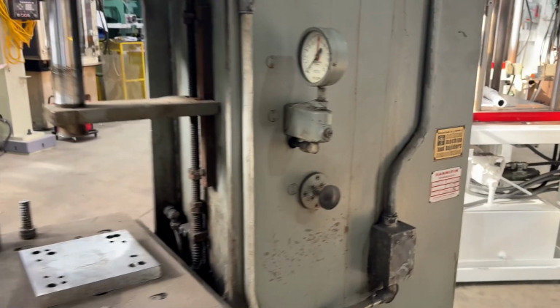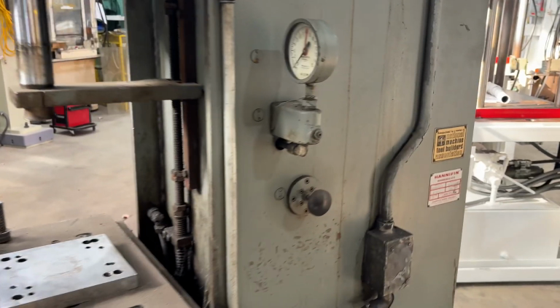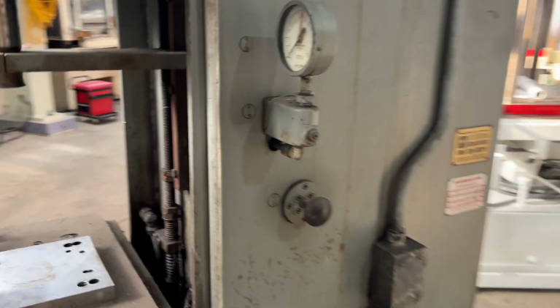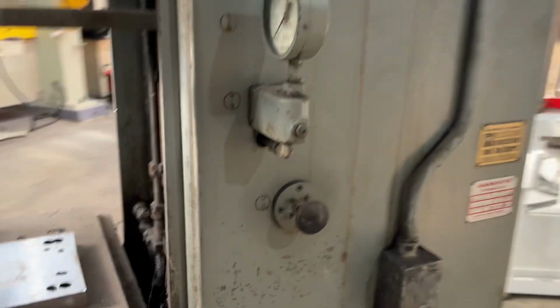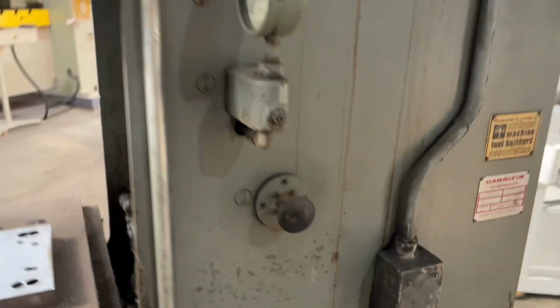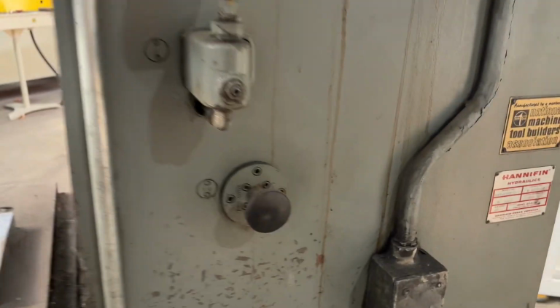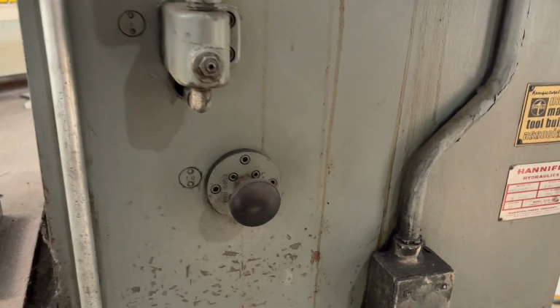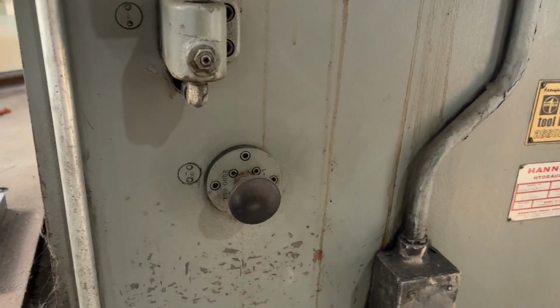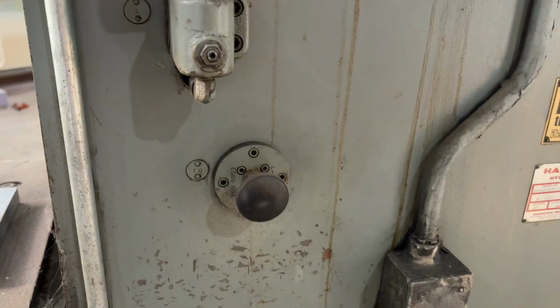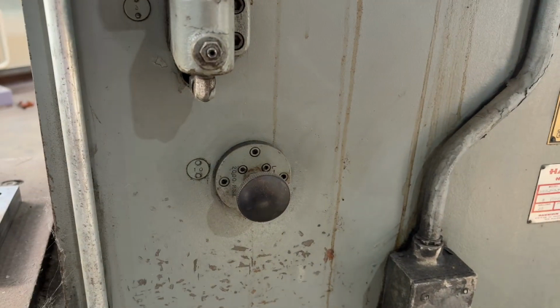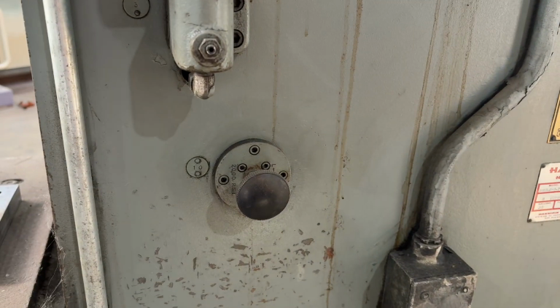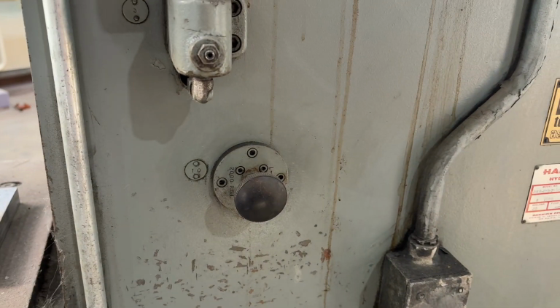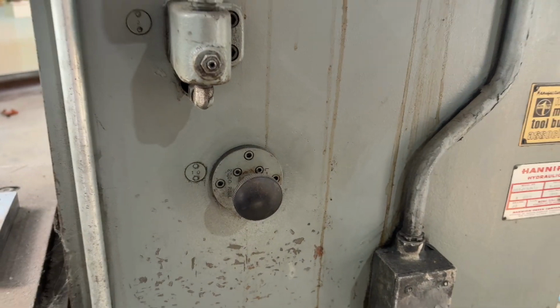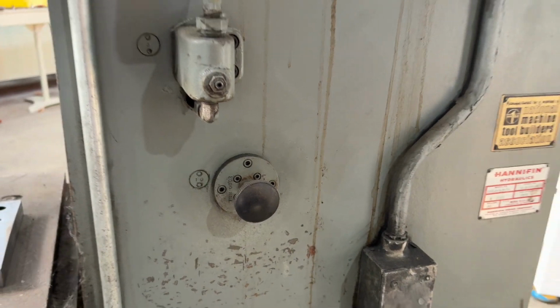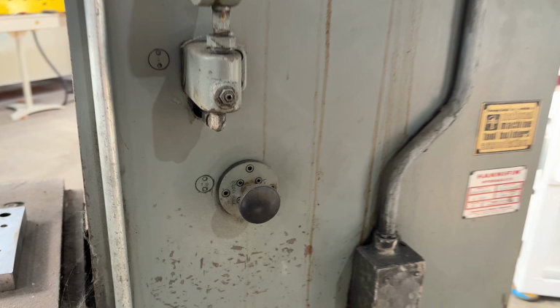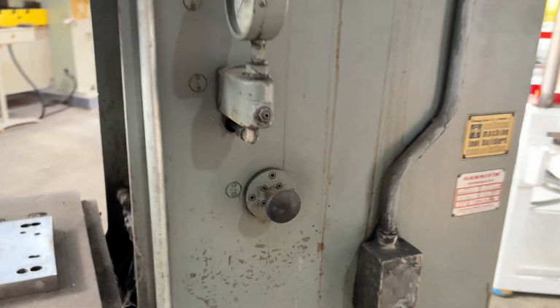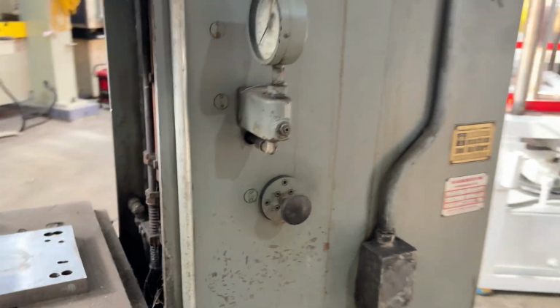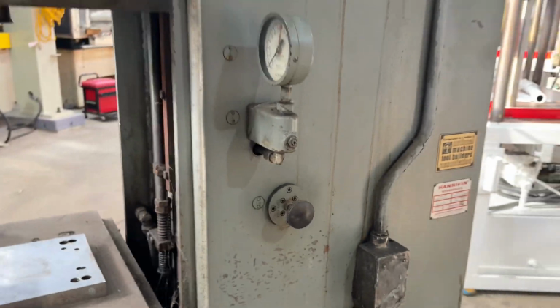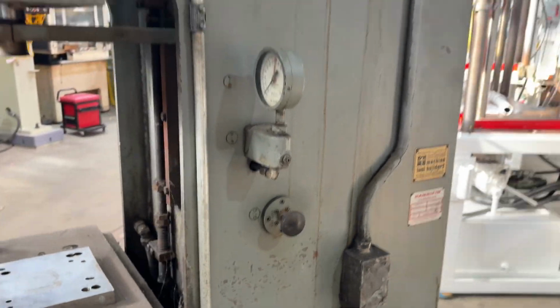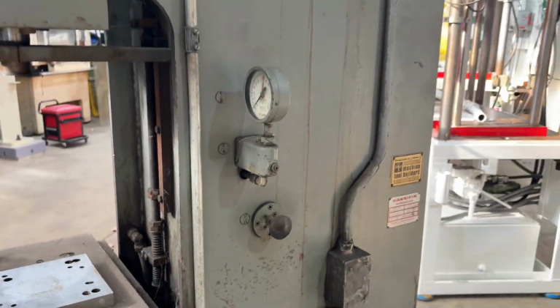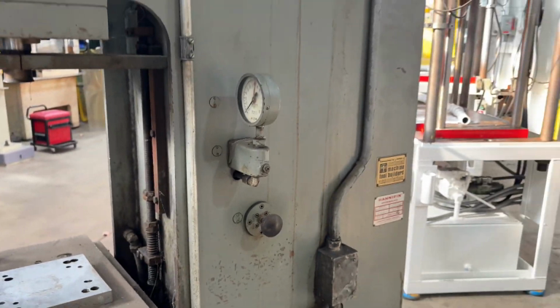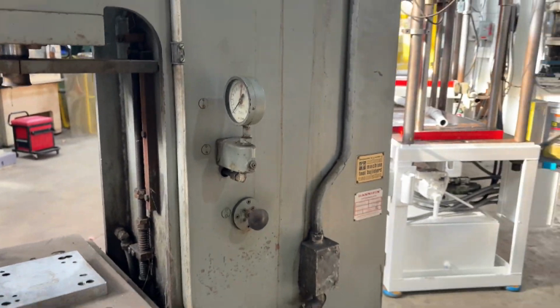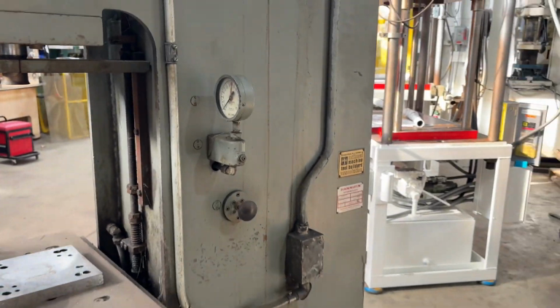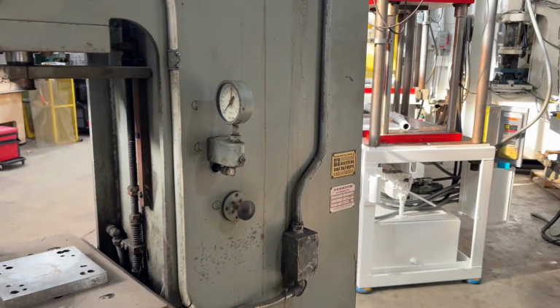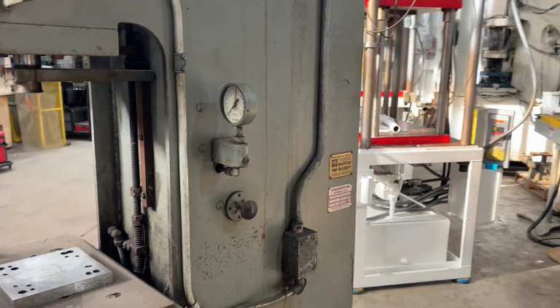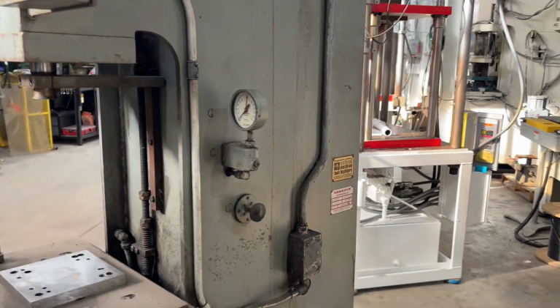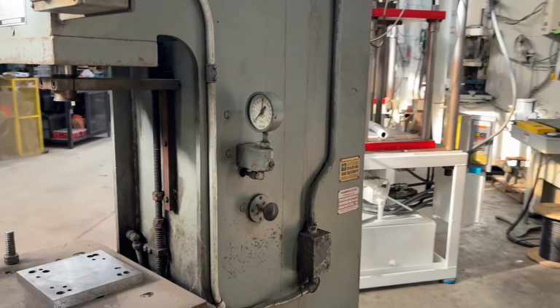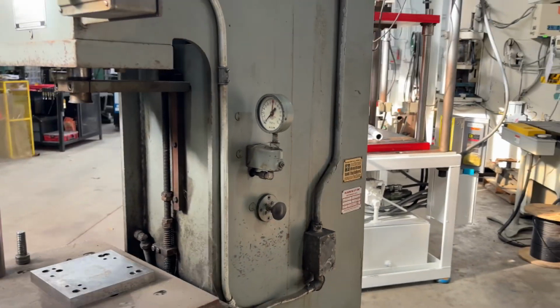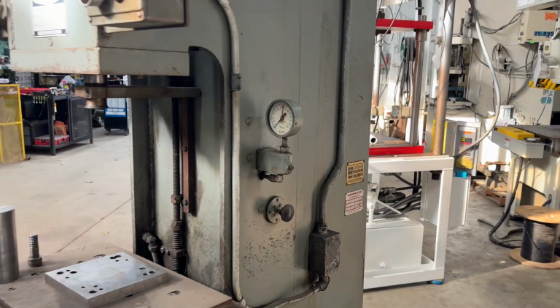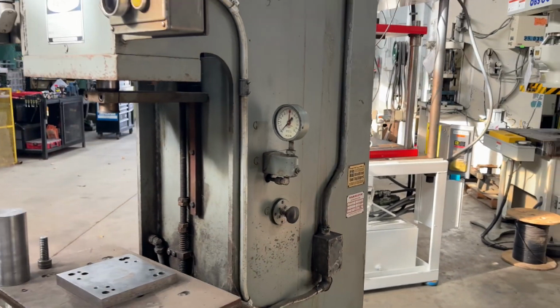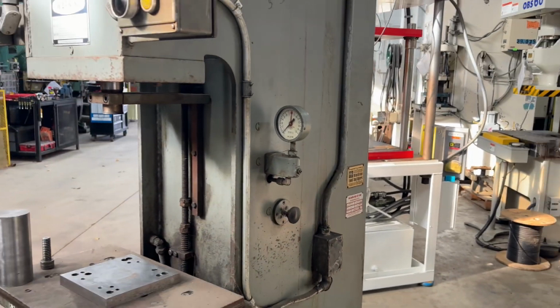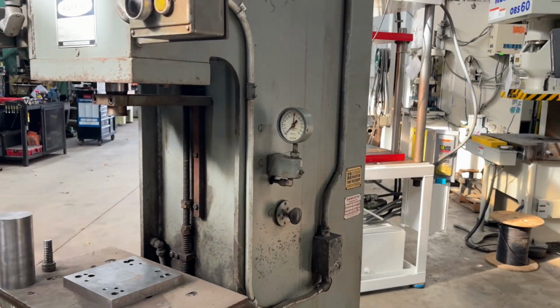Manual tonnage adjustment on the side, and that's machine 5332.